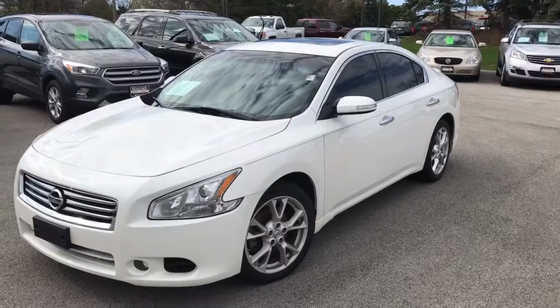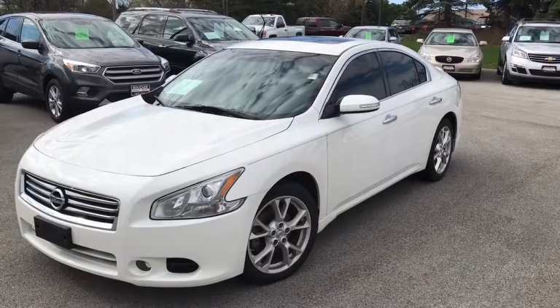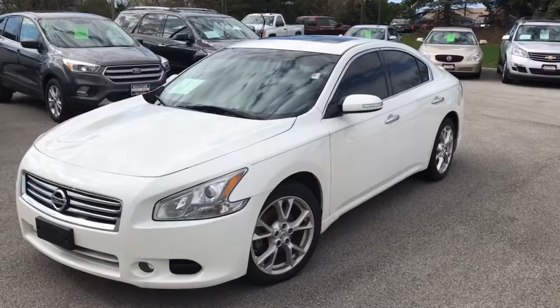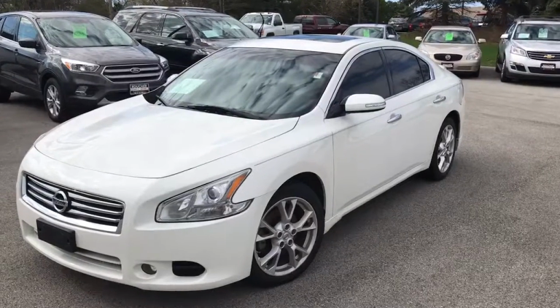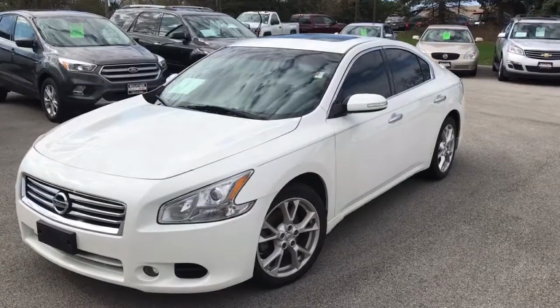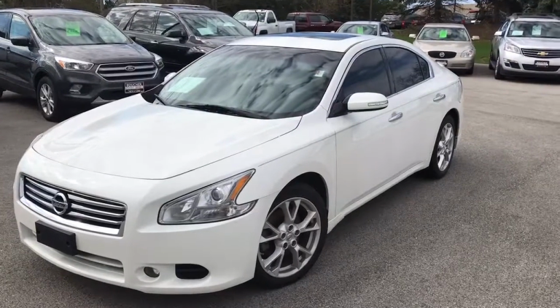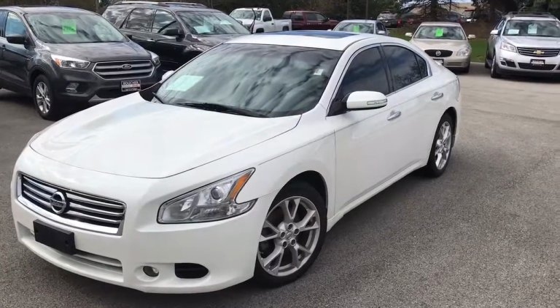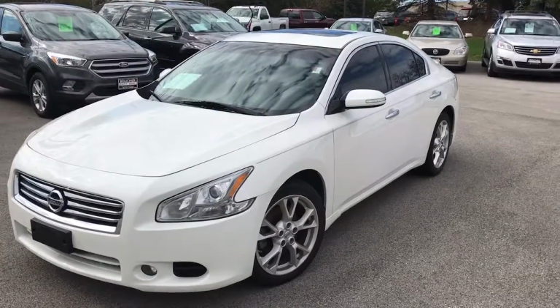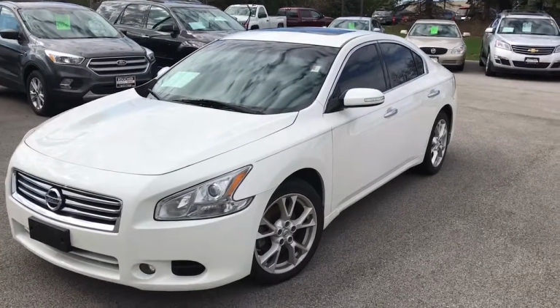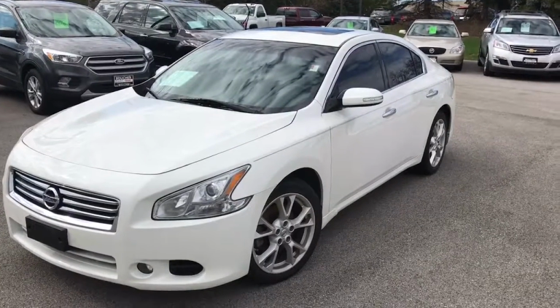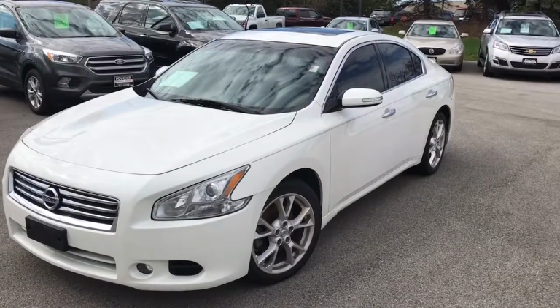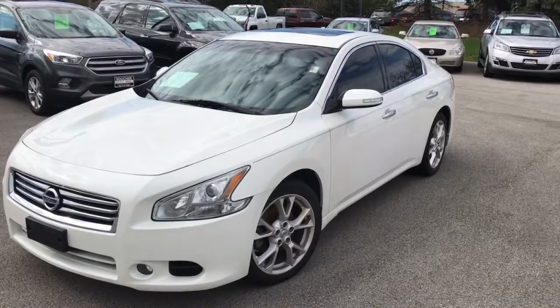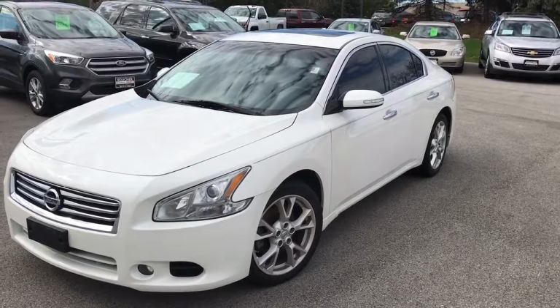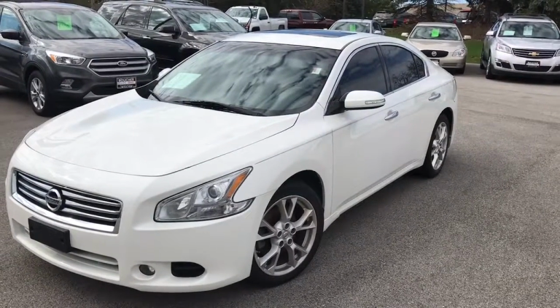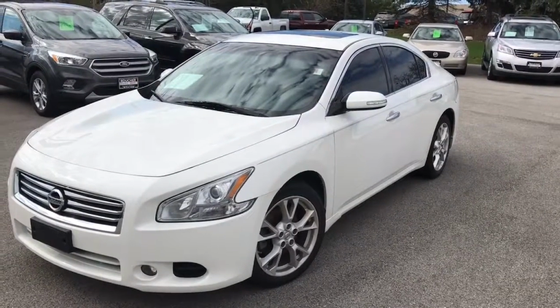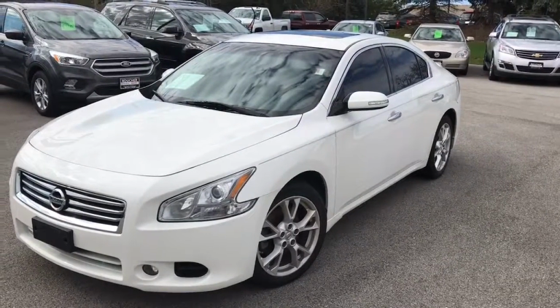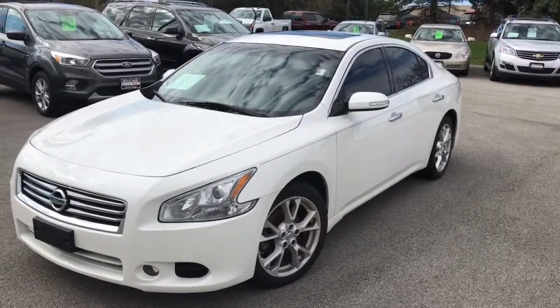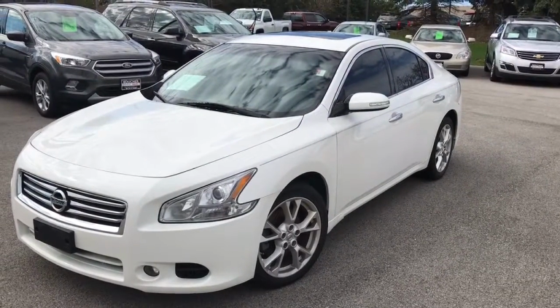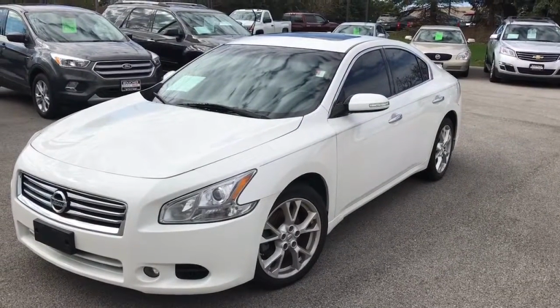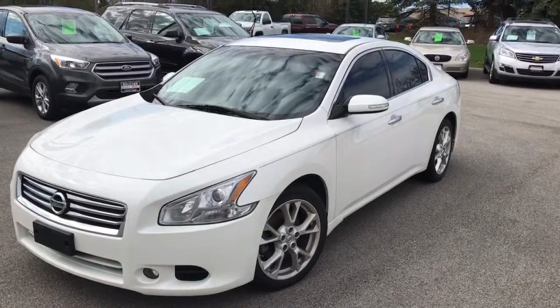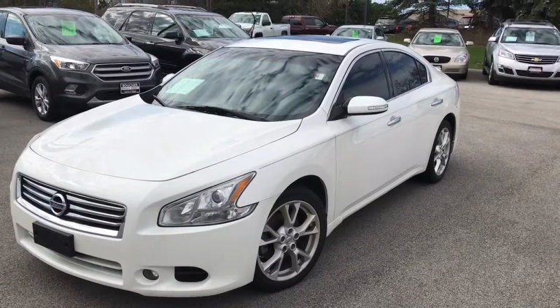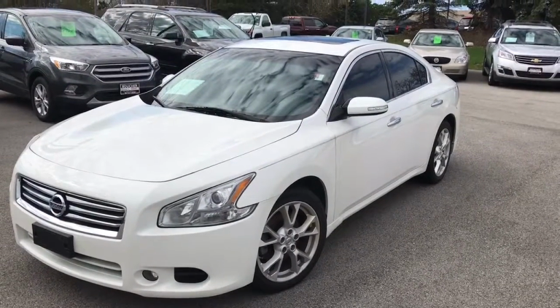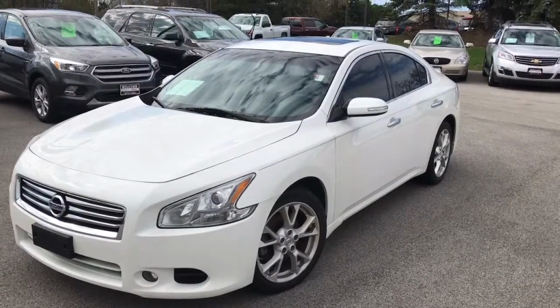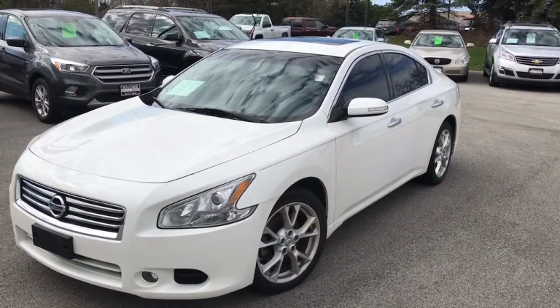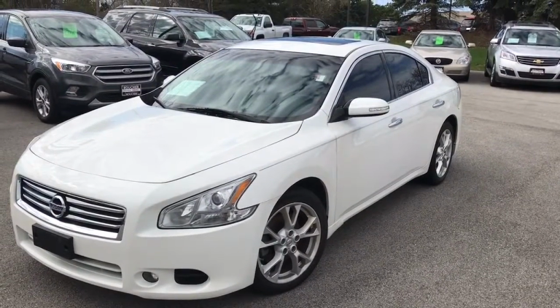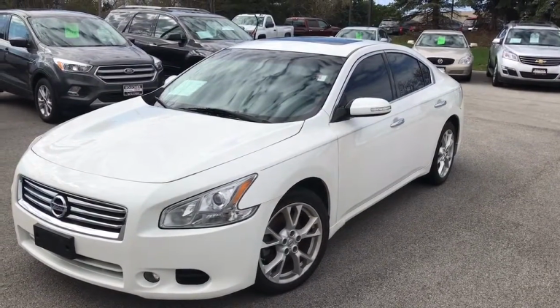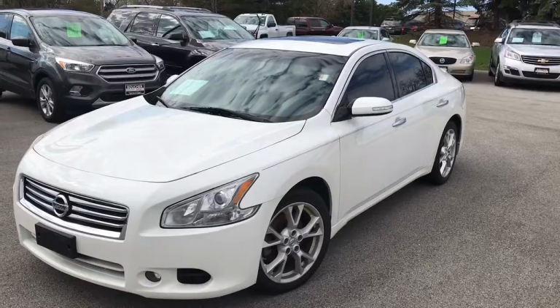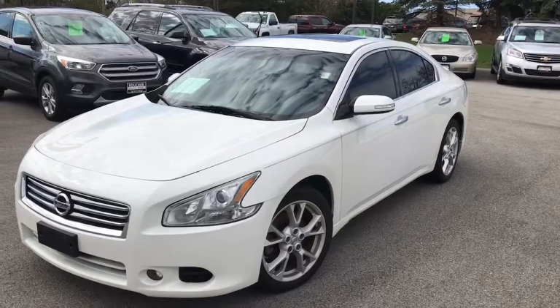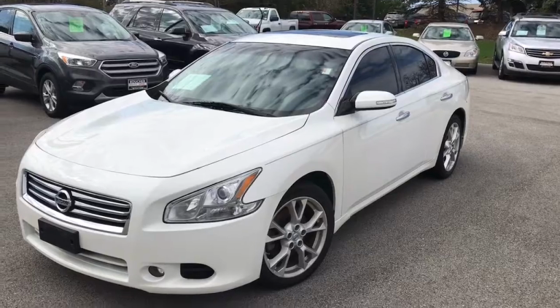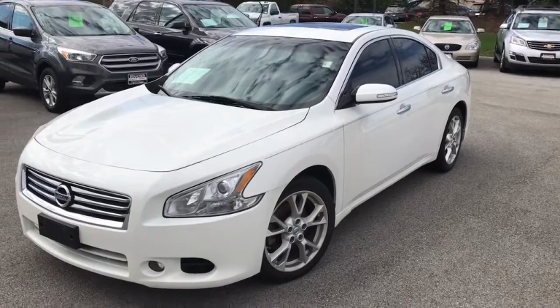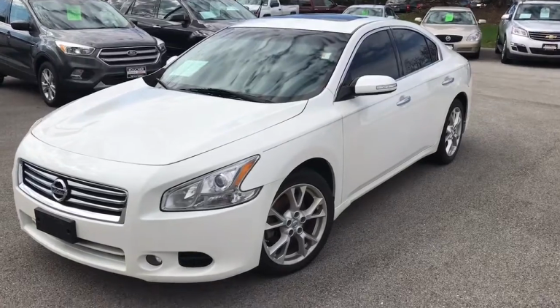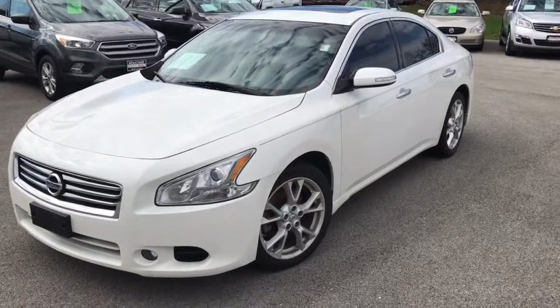Hi, it's Donnie at Boucher. I wanted to take this quick video of the 2013 Maxima that you were interested in.